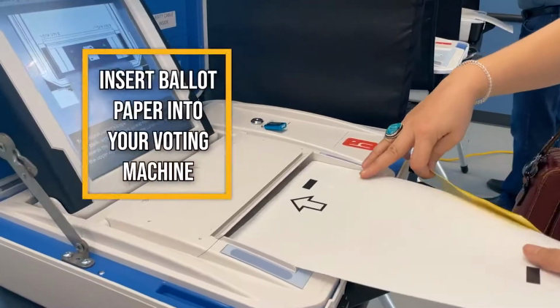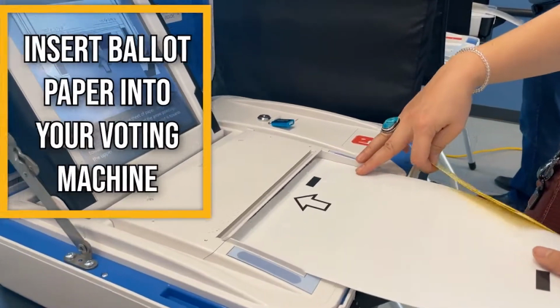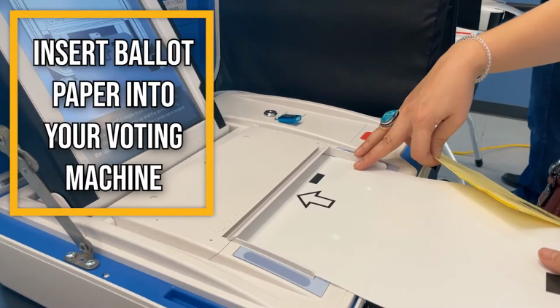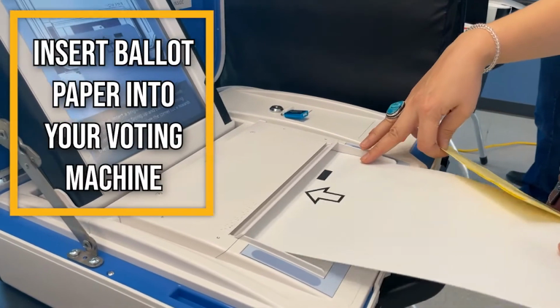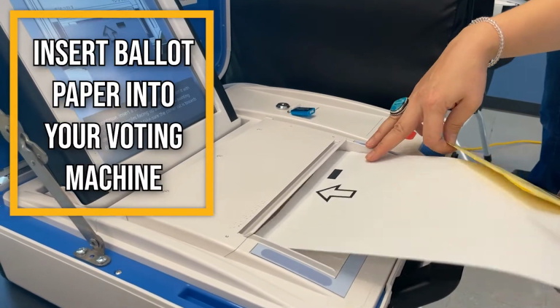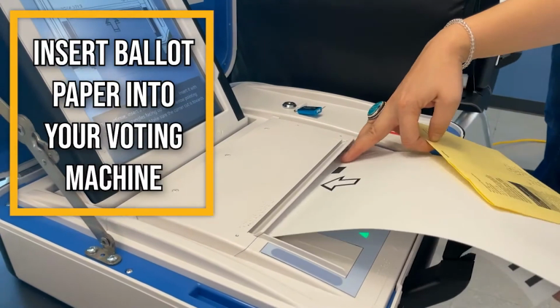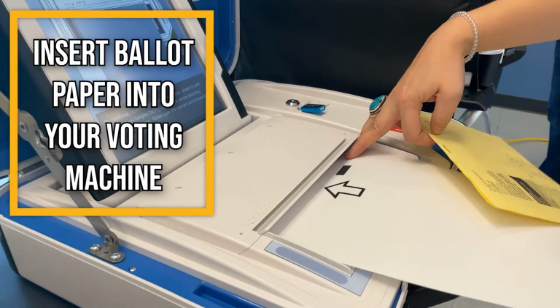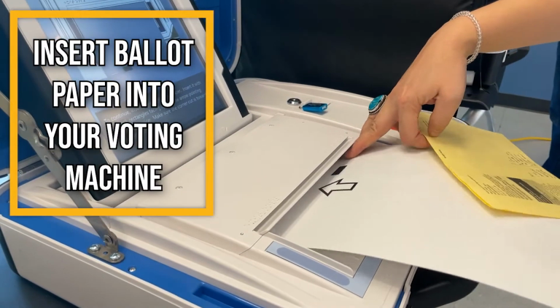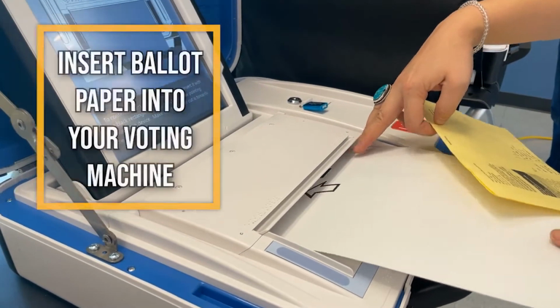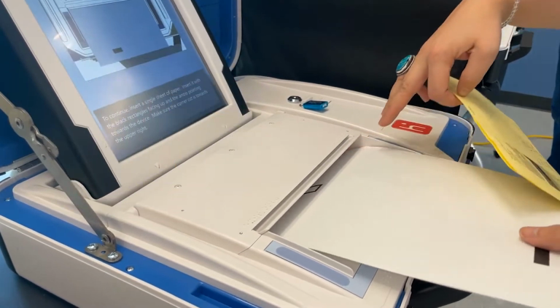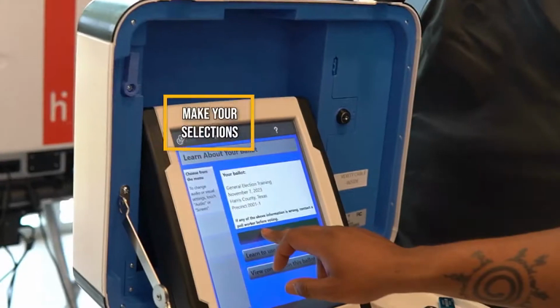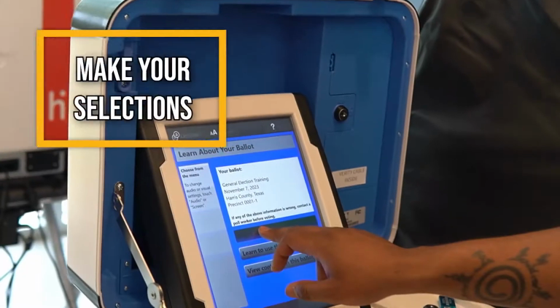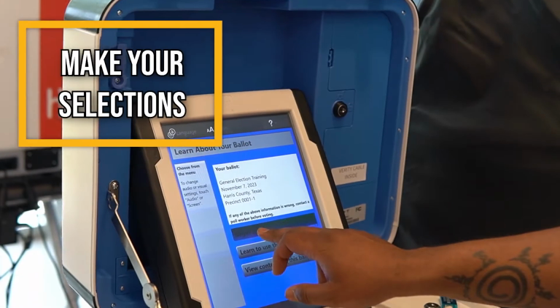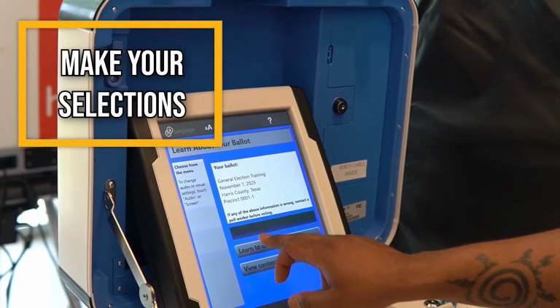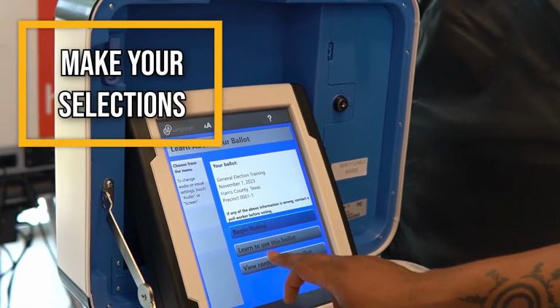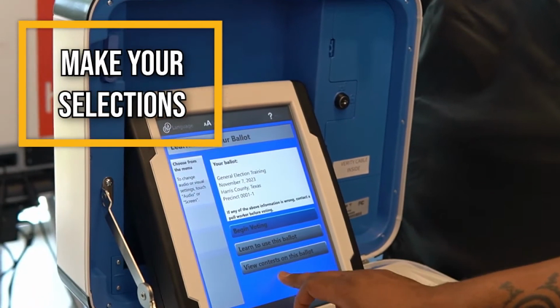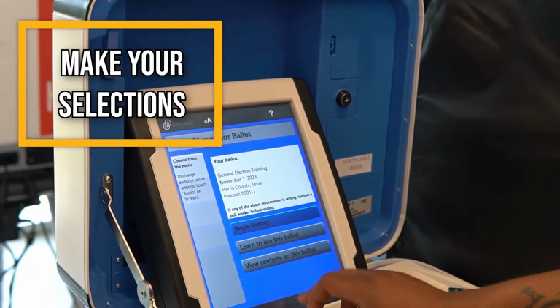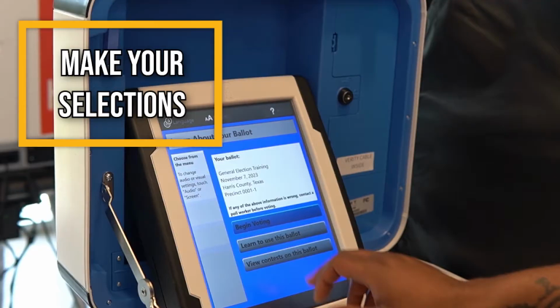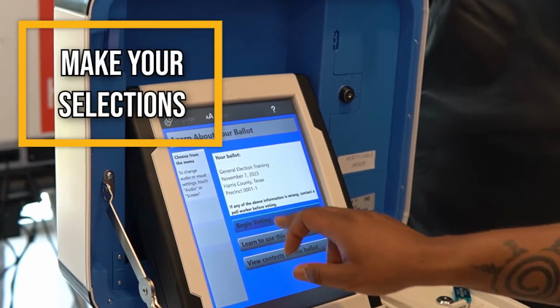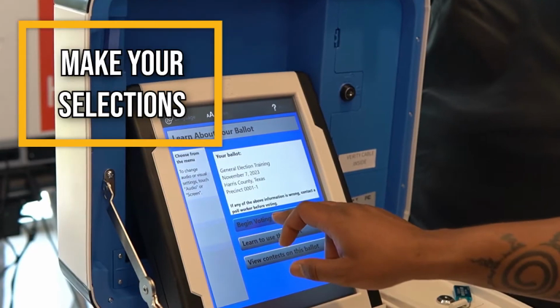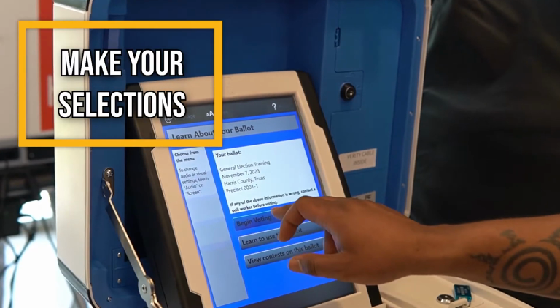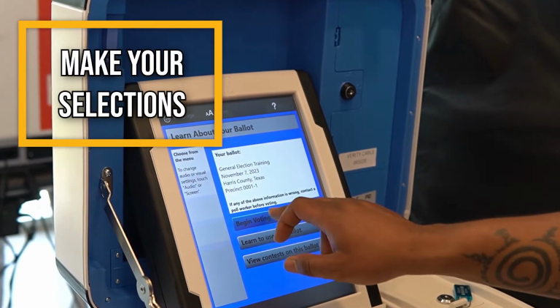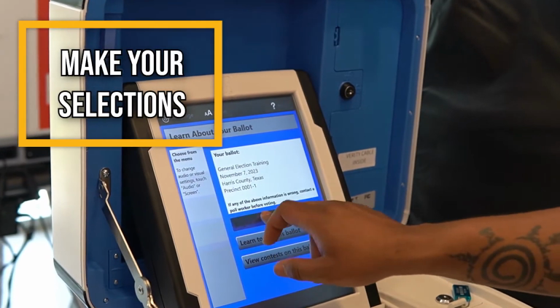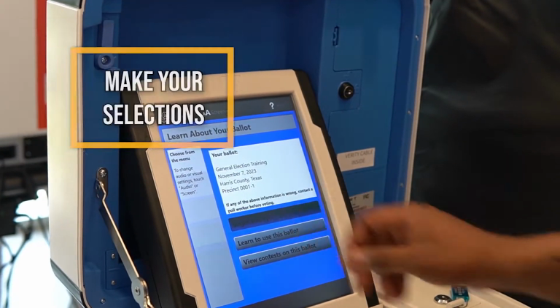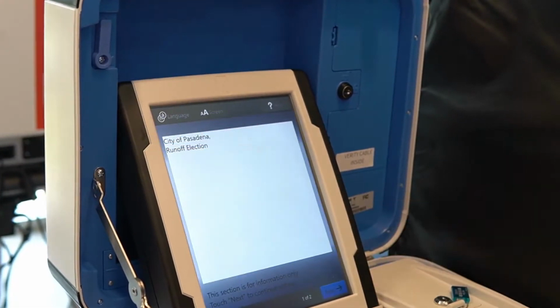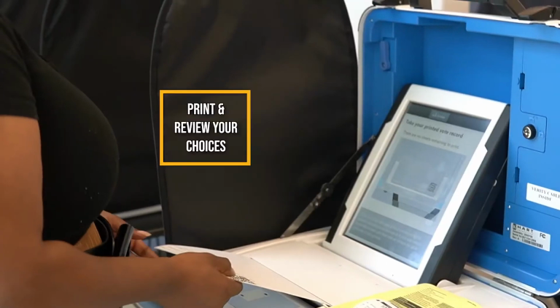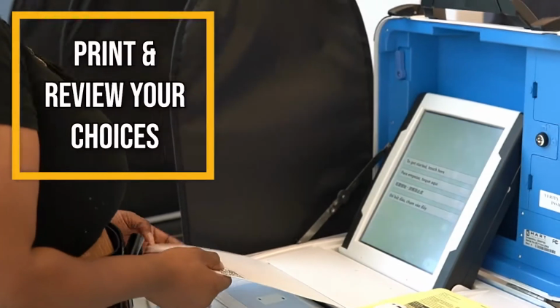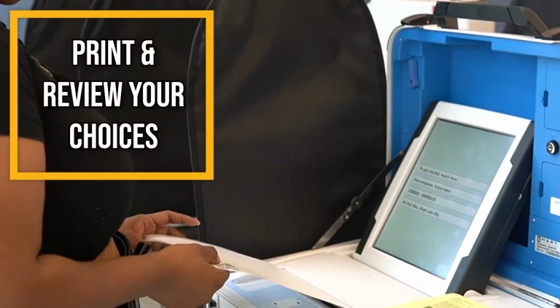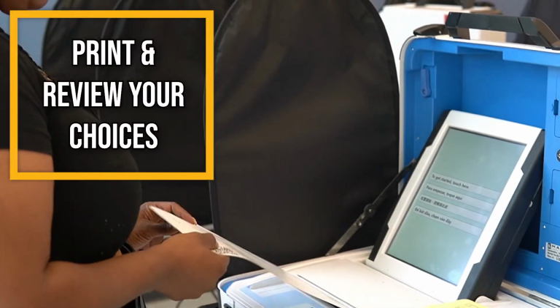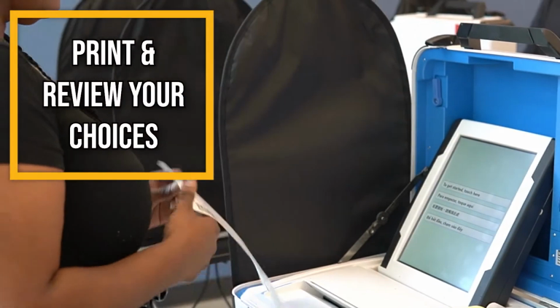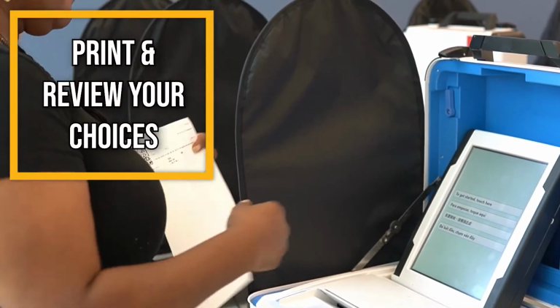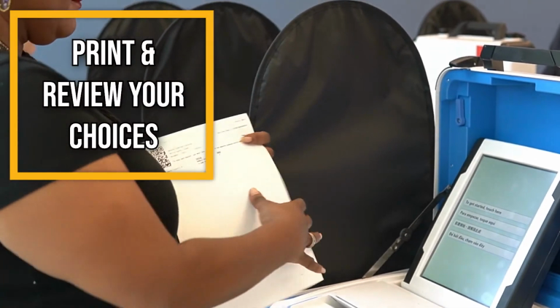Insert the special paper into the voting machine. Make your selections using the touchscreen or access device. Print and review your choices.